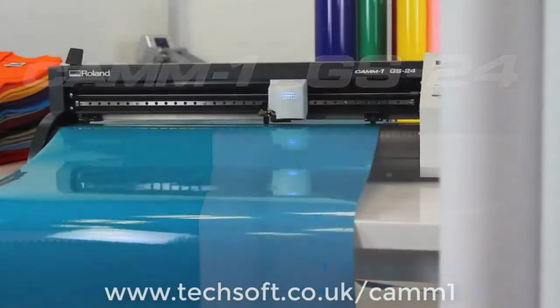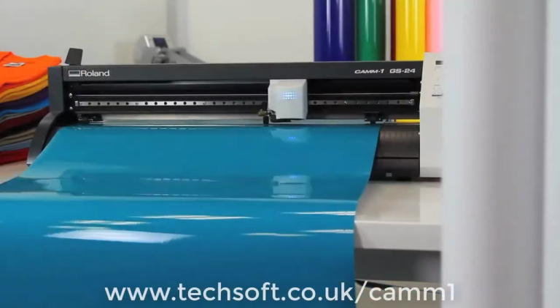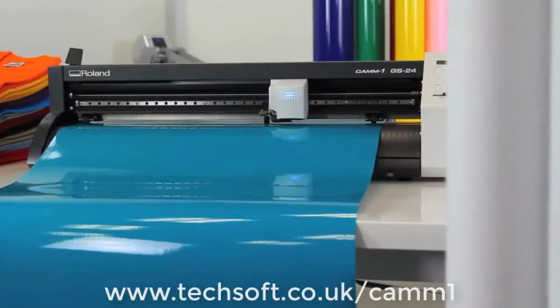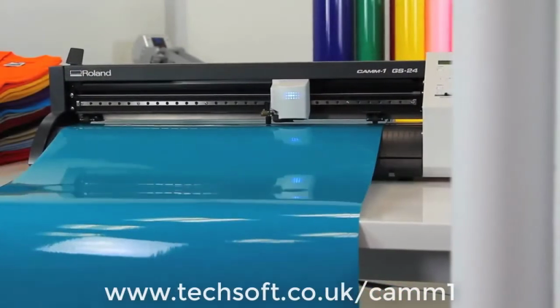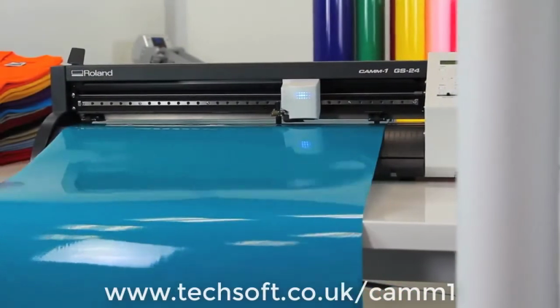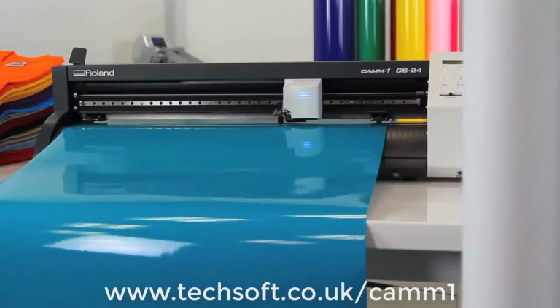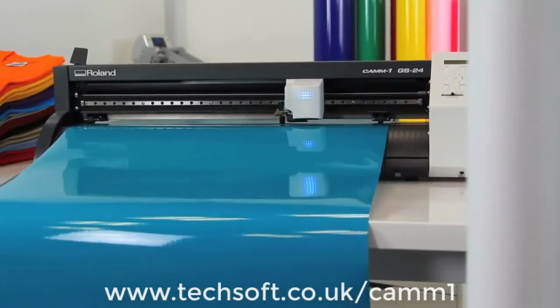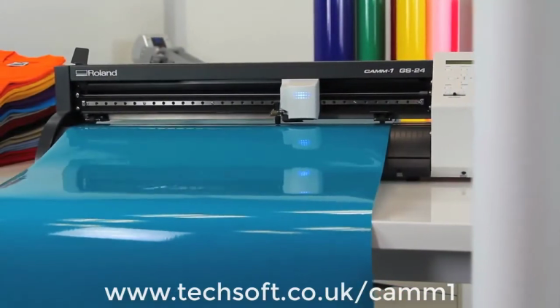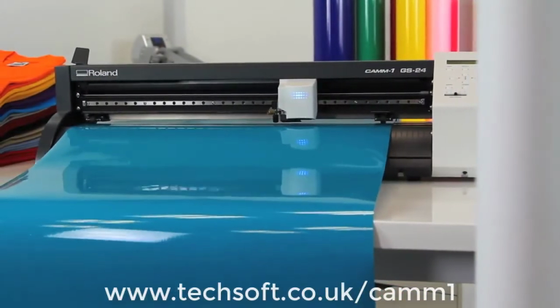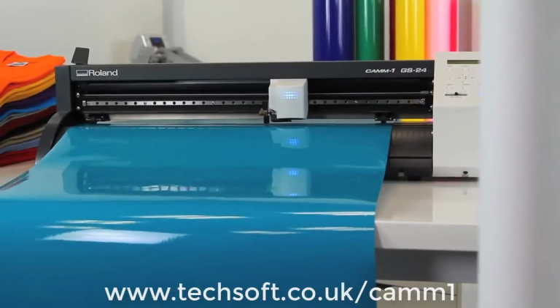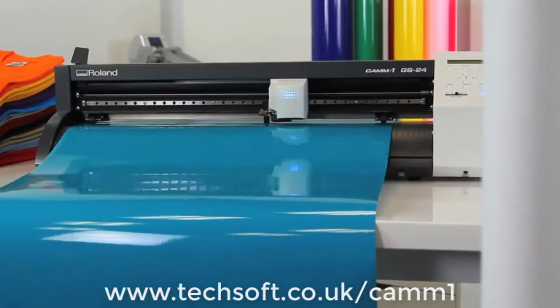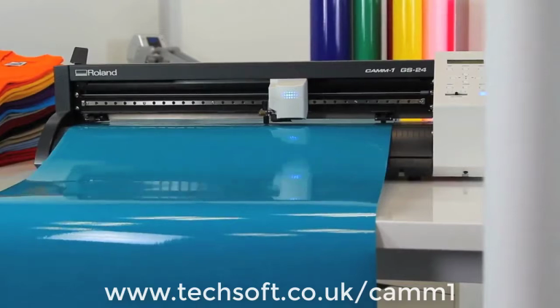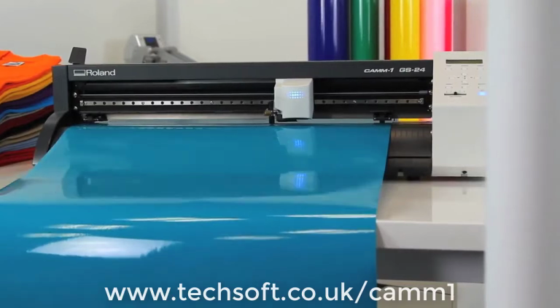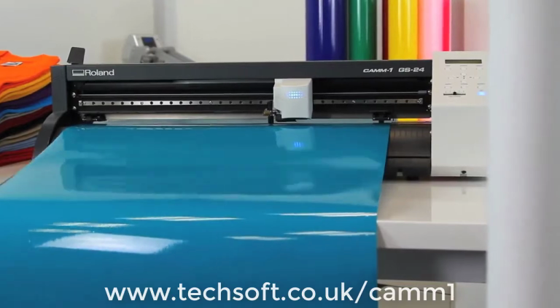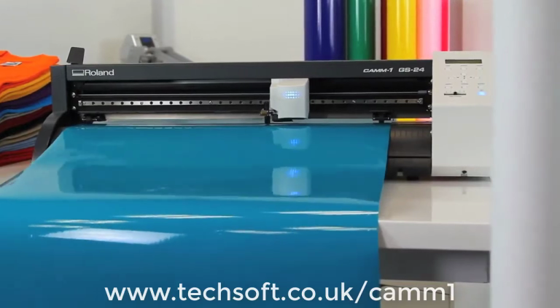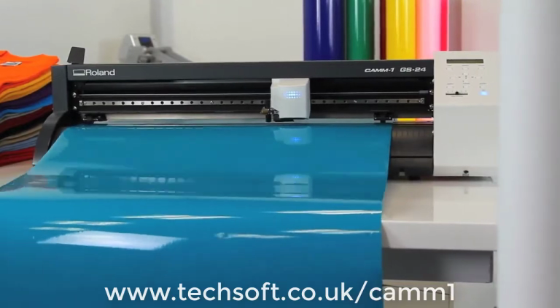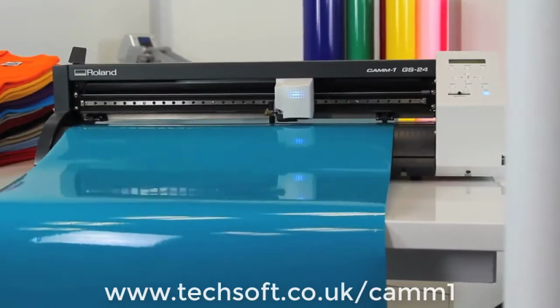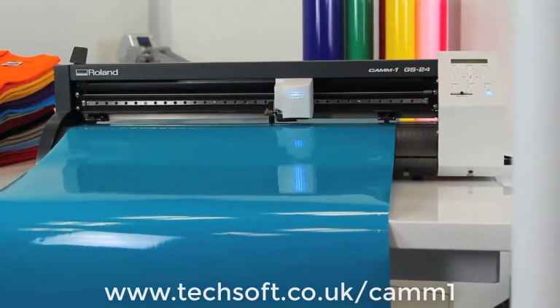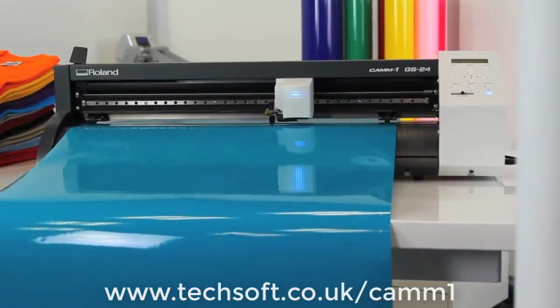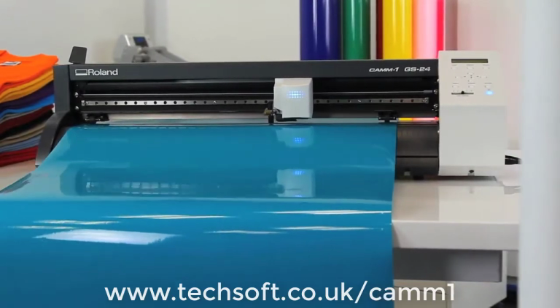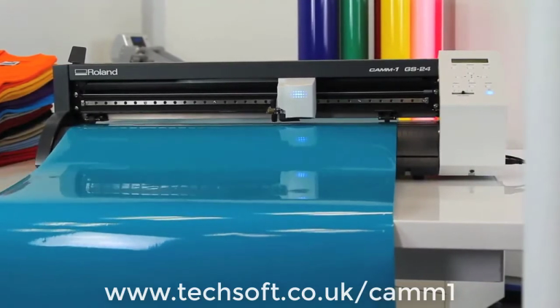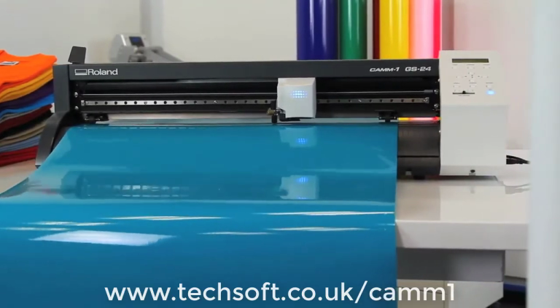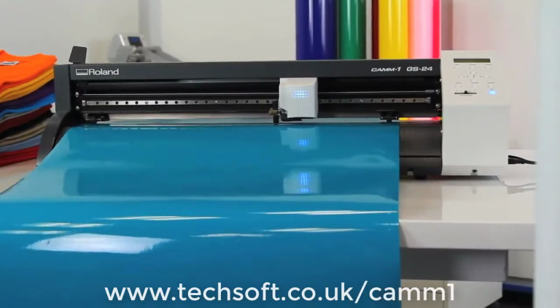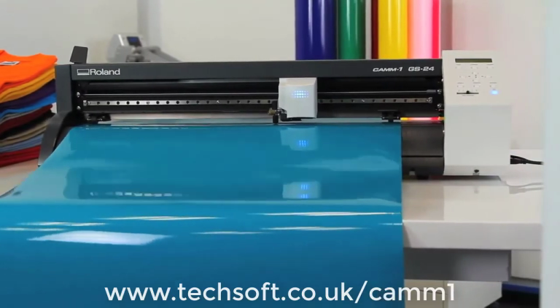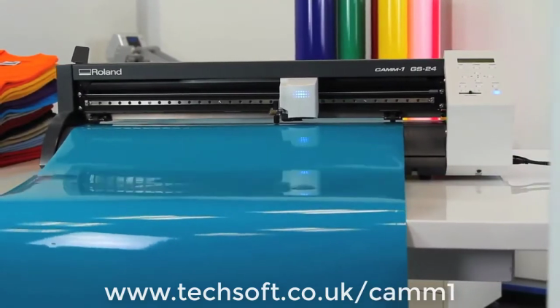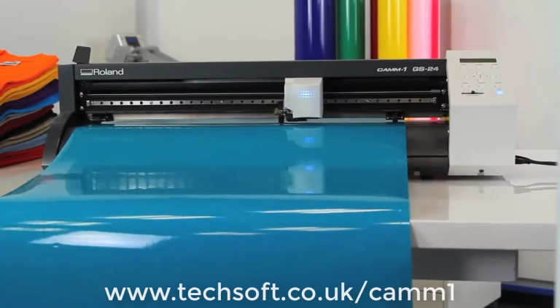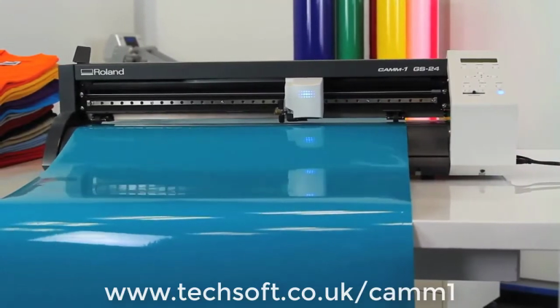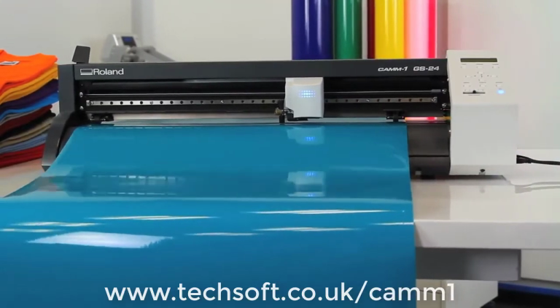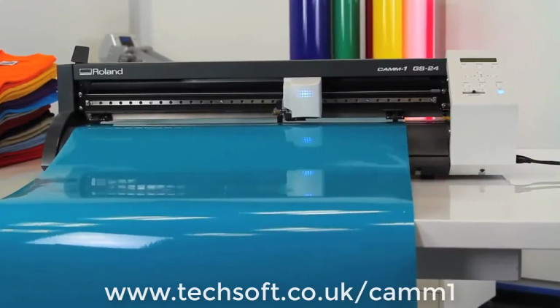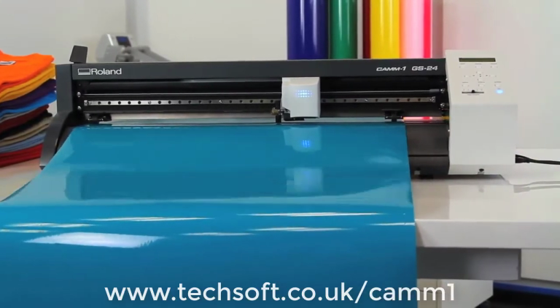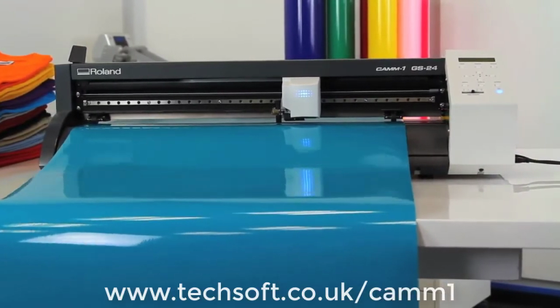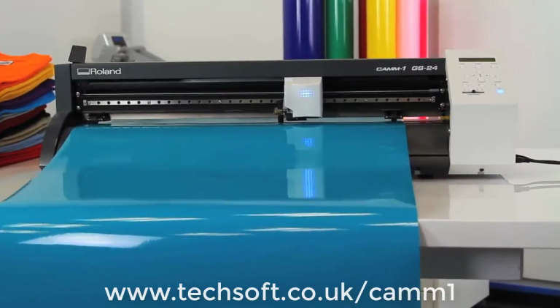Introducing the CAM1 GS24, completely re-engineered to be Roland's best desktop cutter ever.